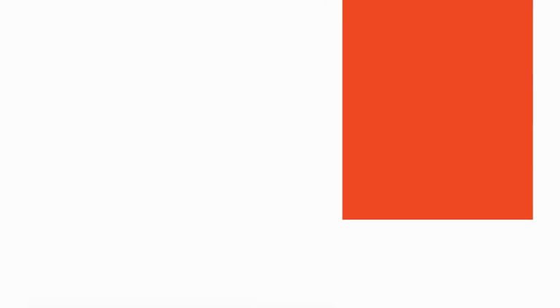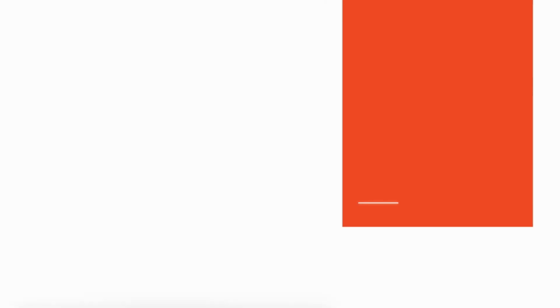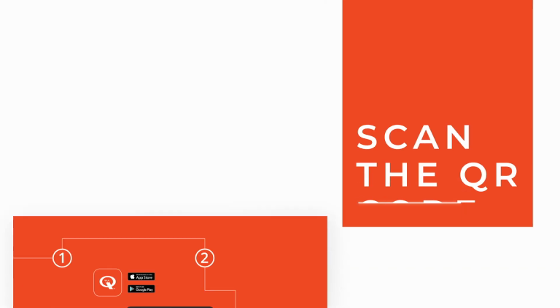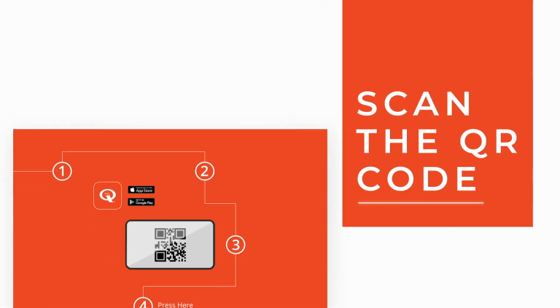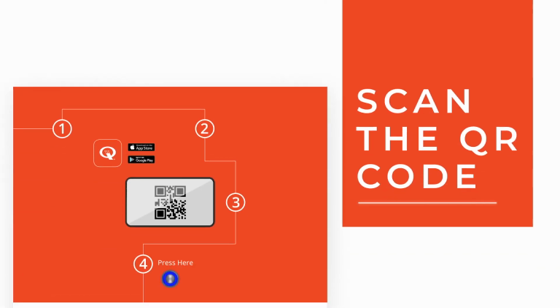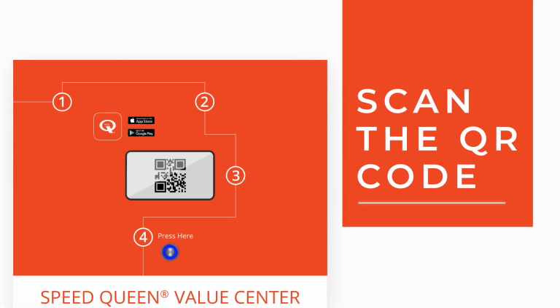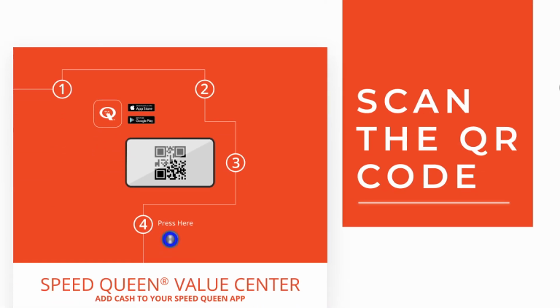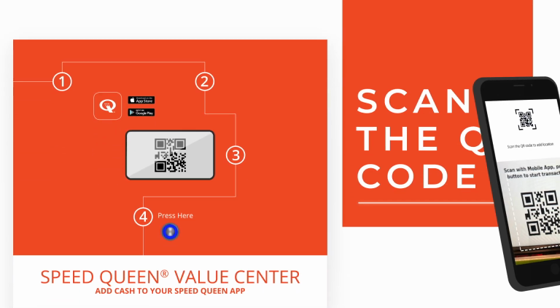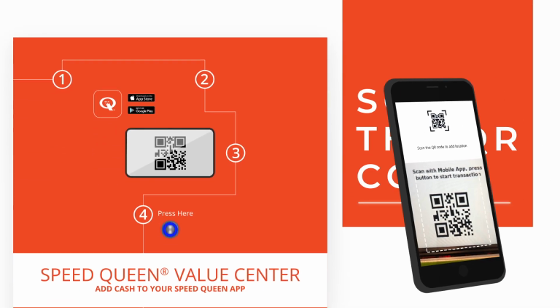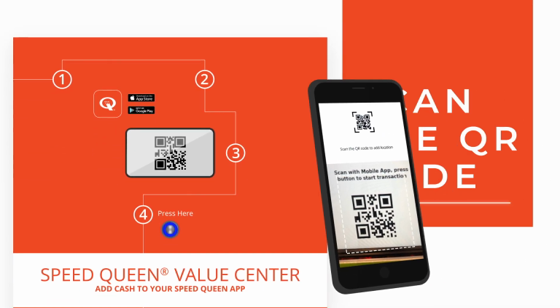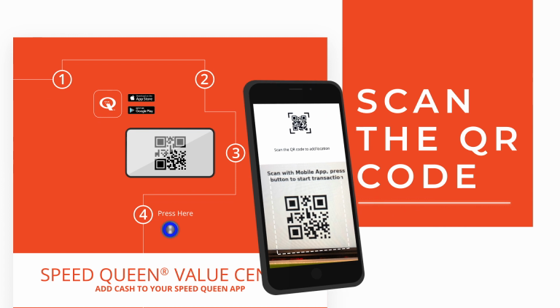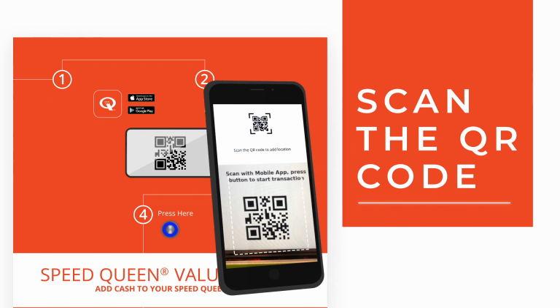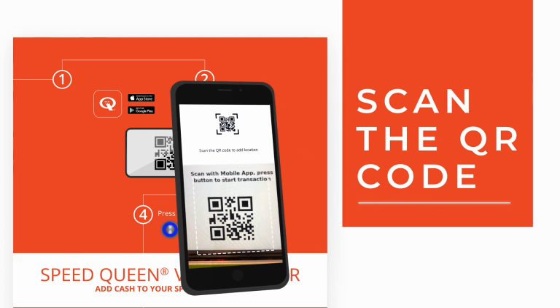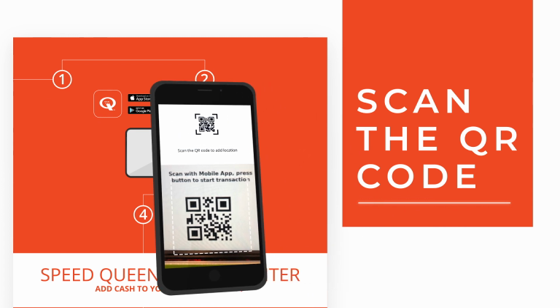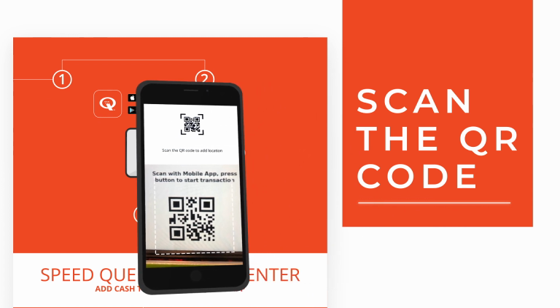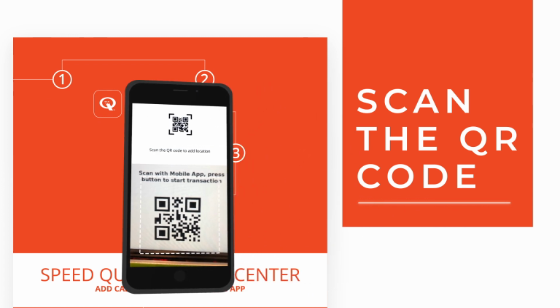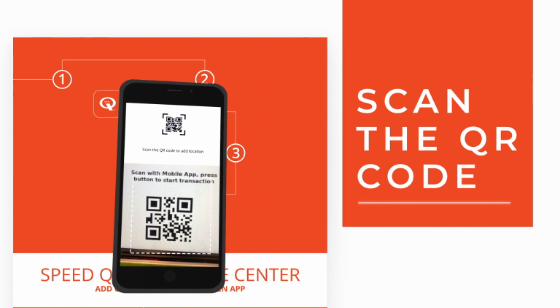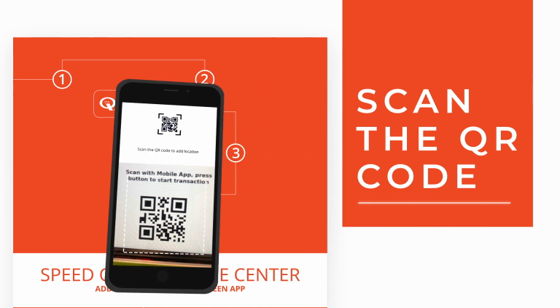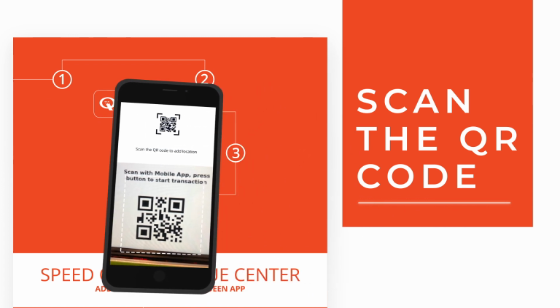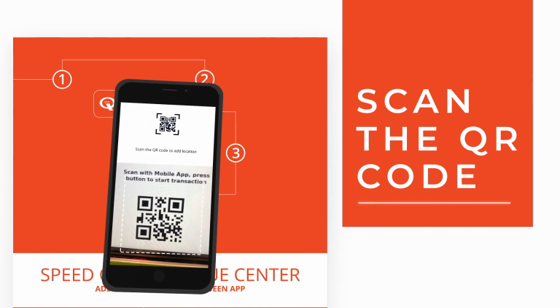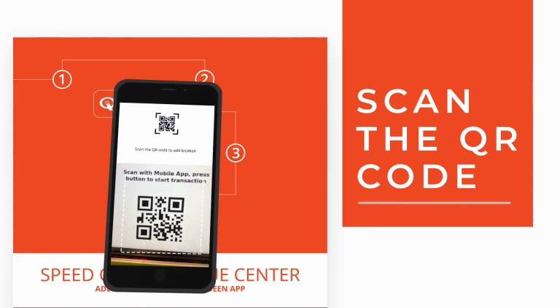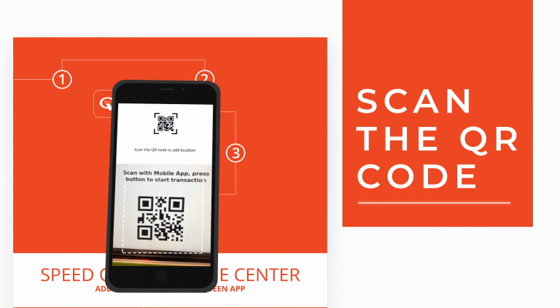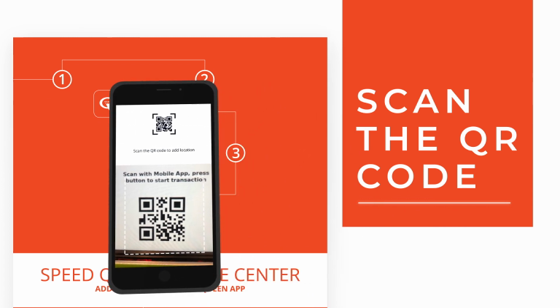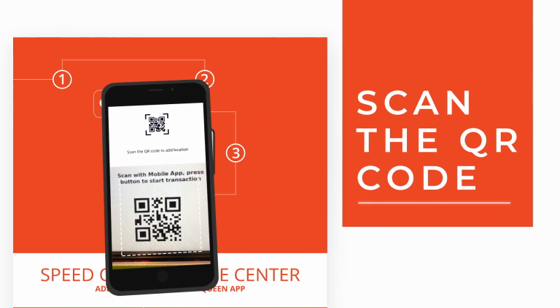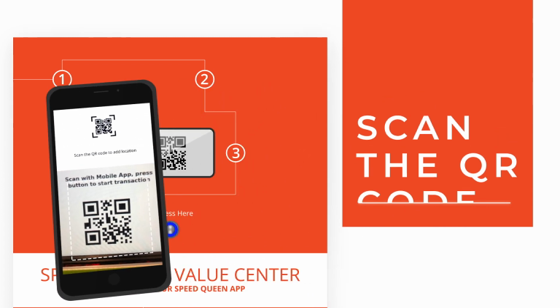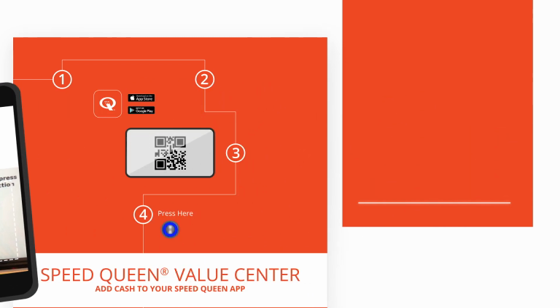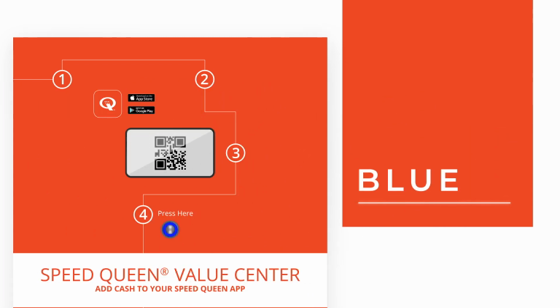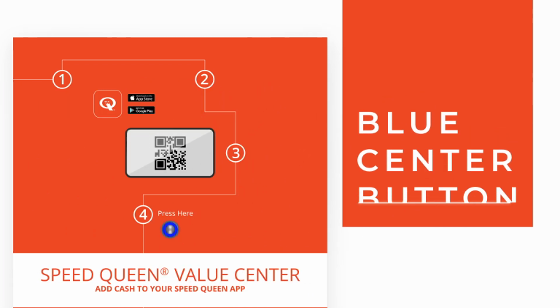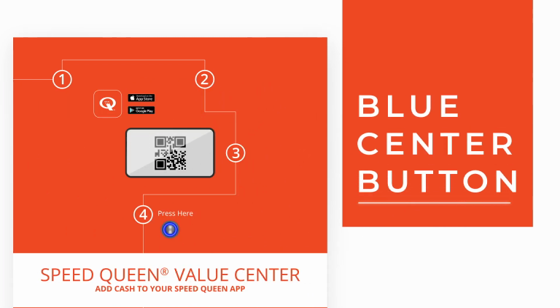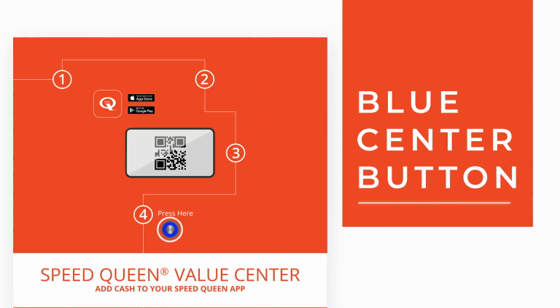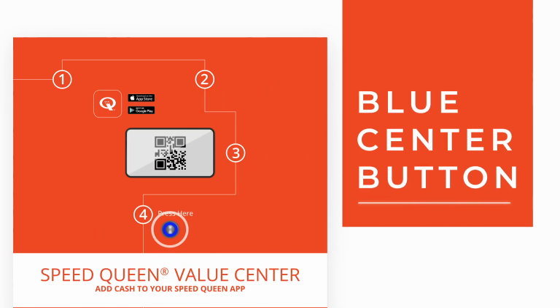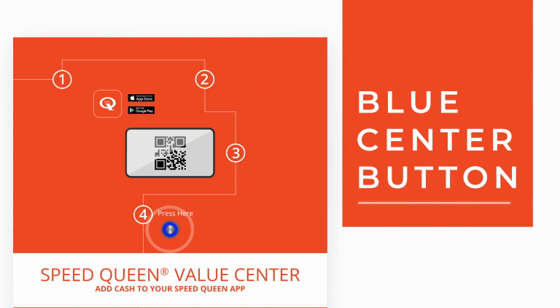Next, they will be prompted to scan the Value Center QR code using their smartphone and then press the blue Center button.